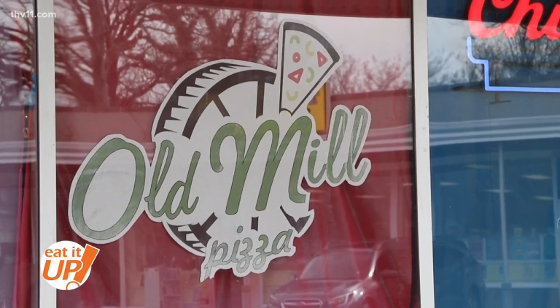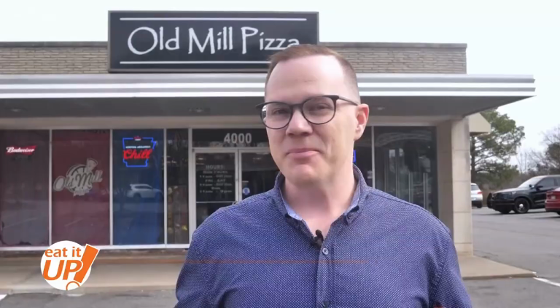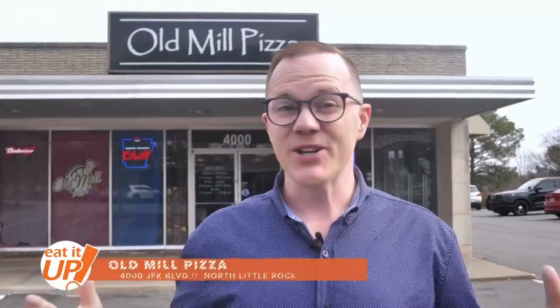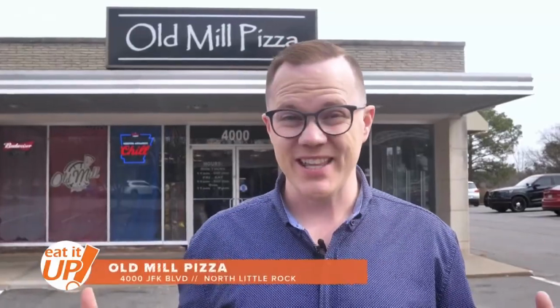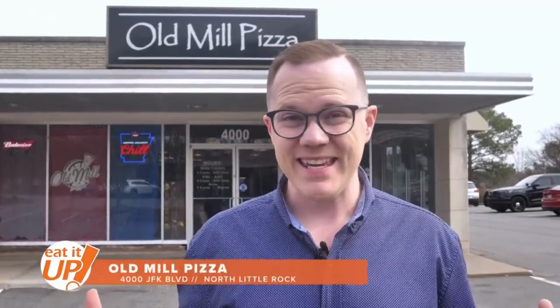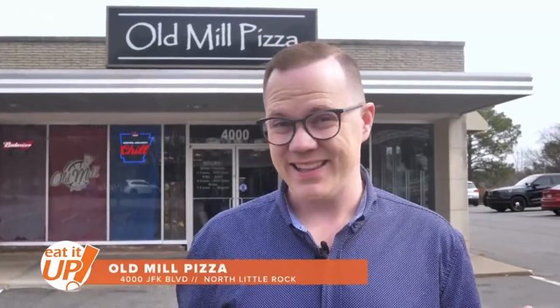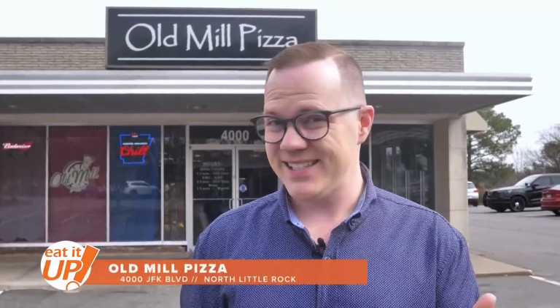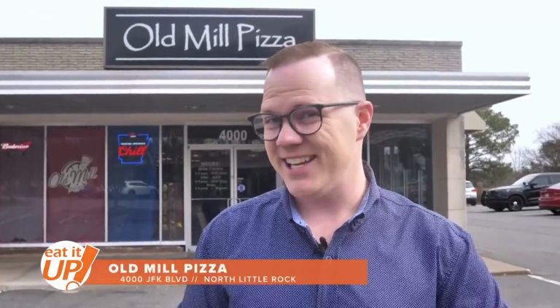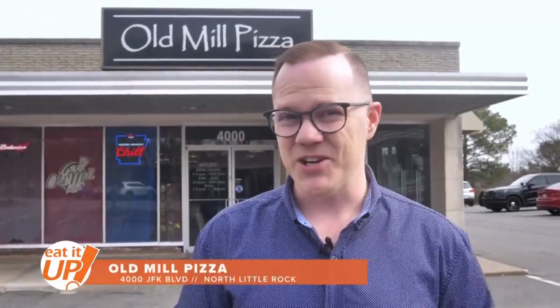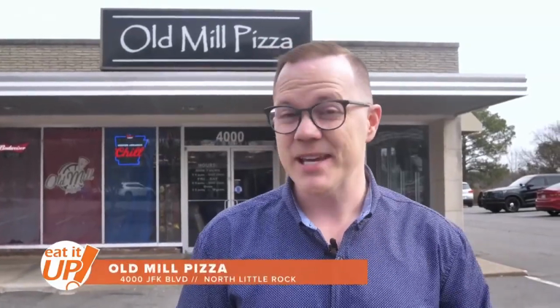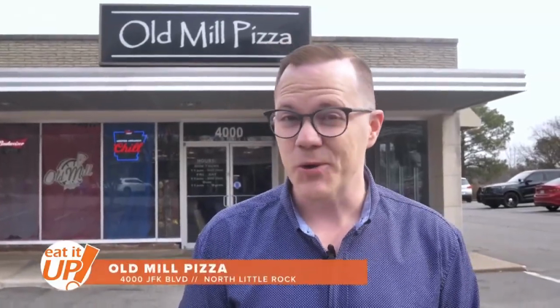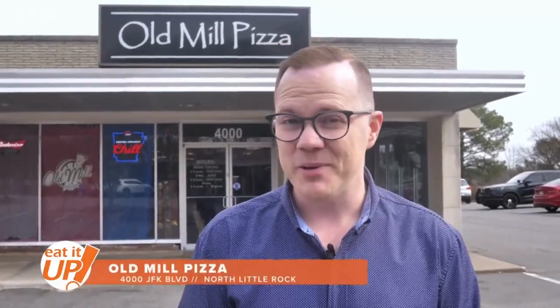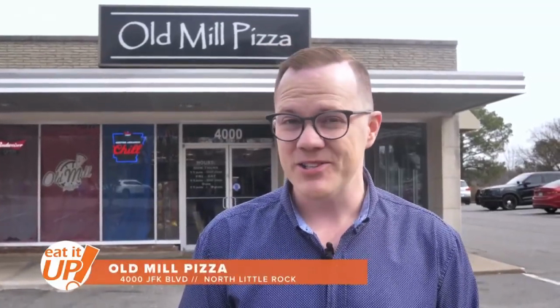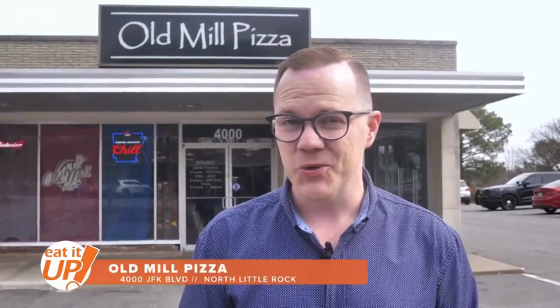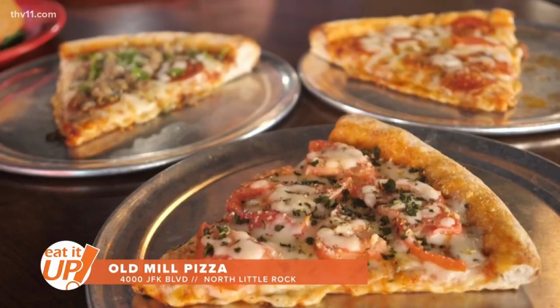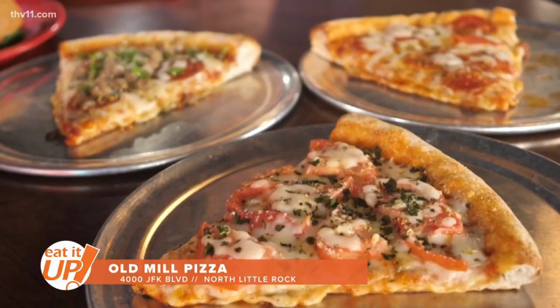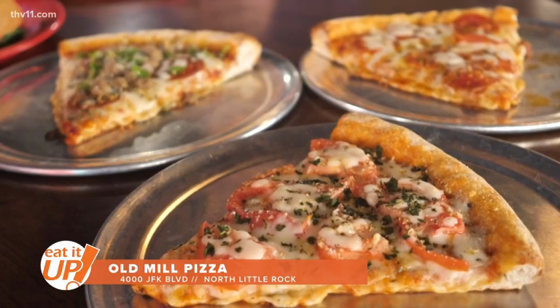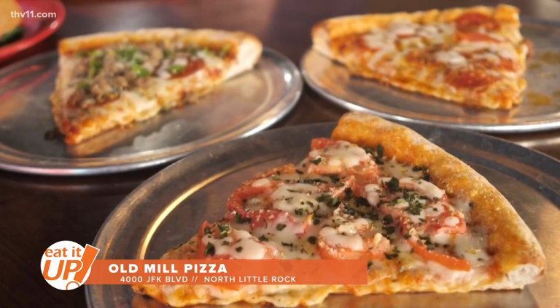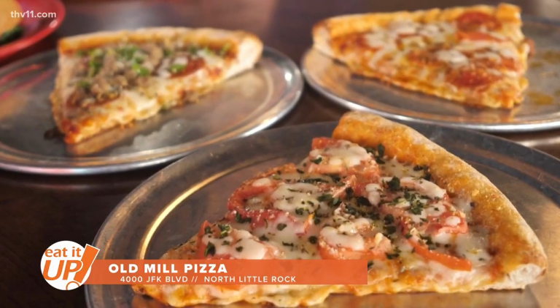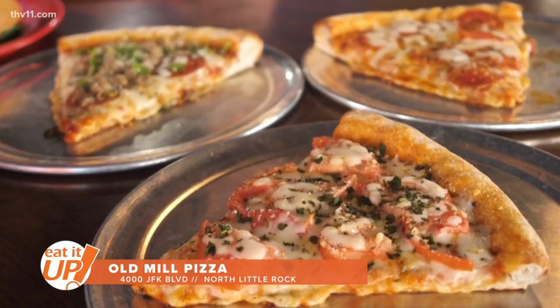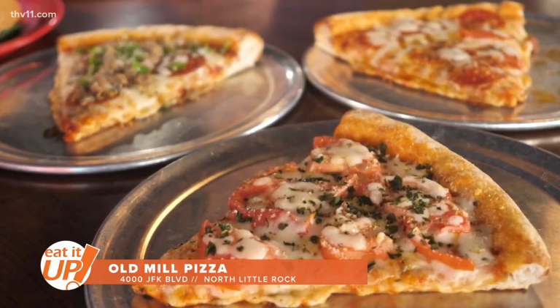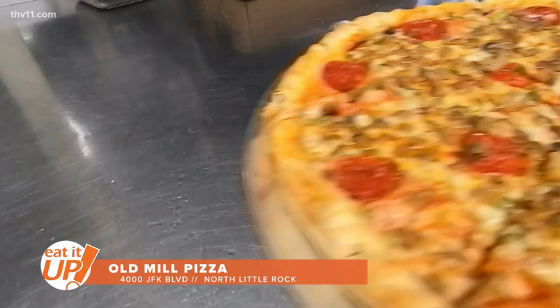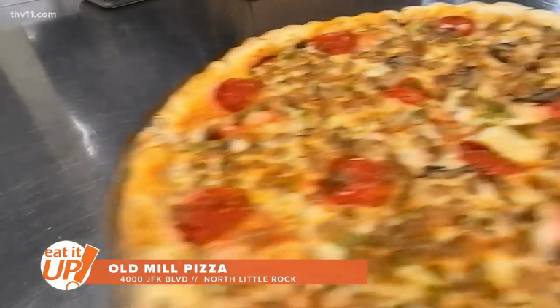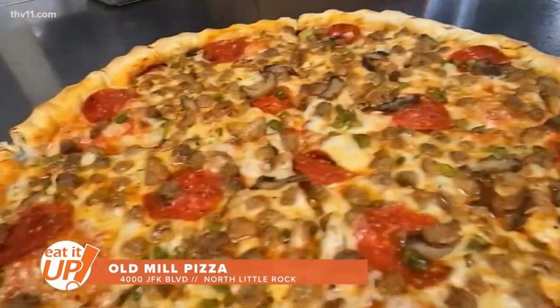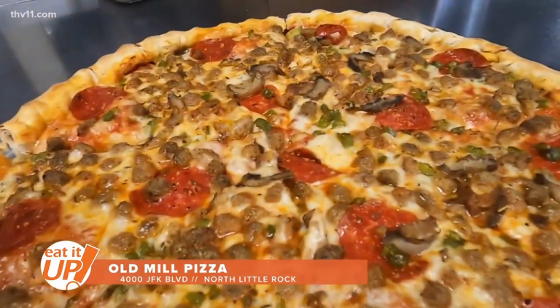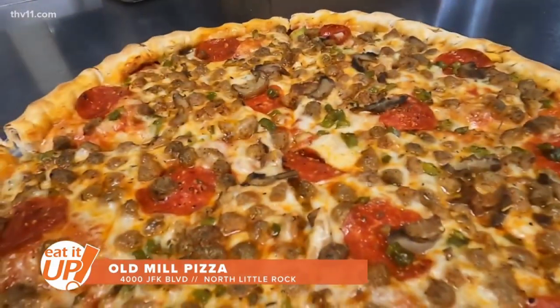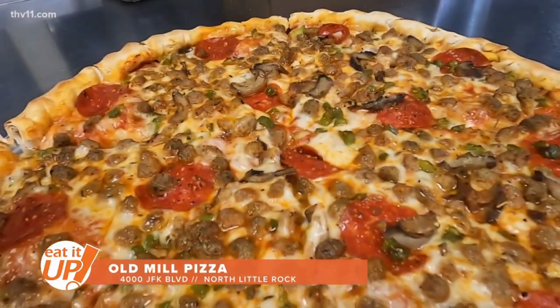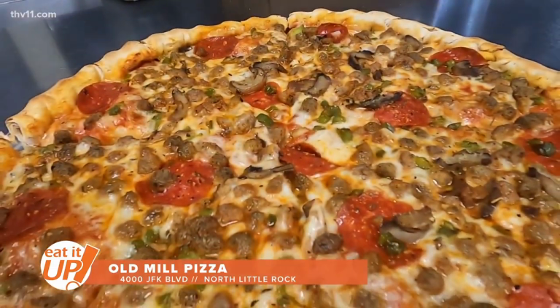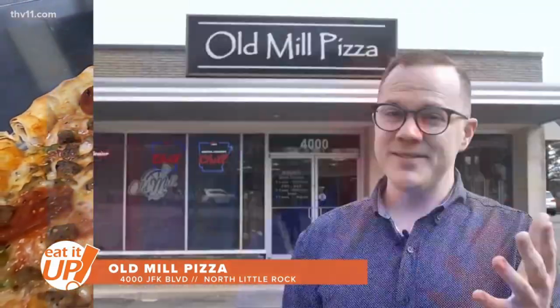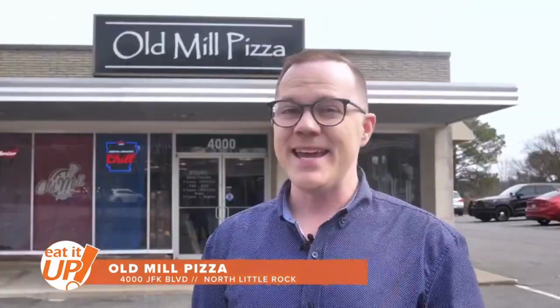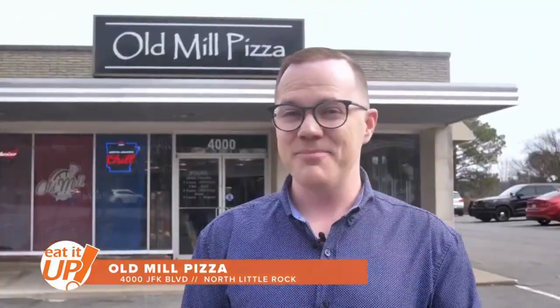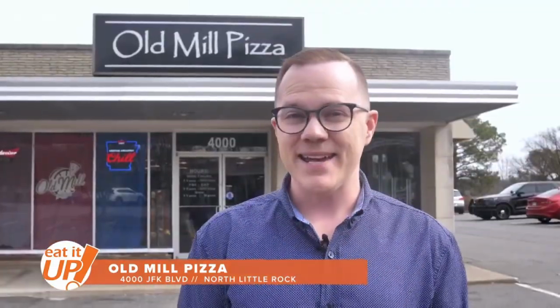But here's the thing: this isn't your typical pizza joint. They sell it by the slice, family style, or take and bake.